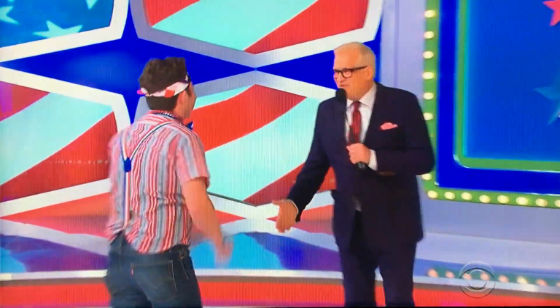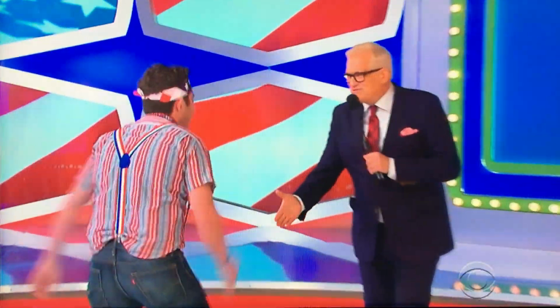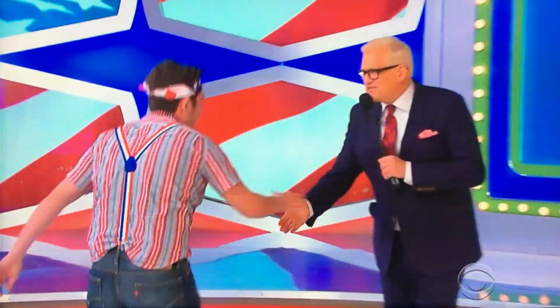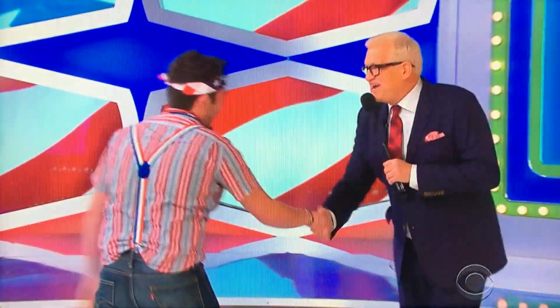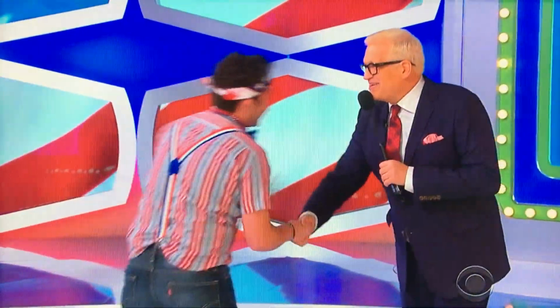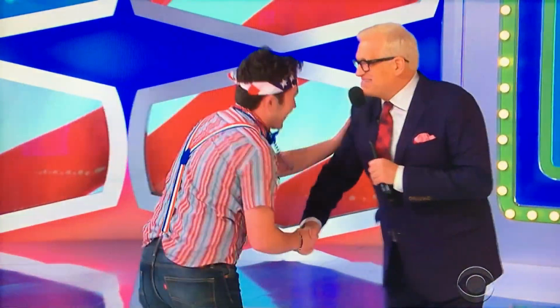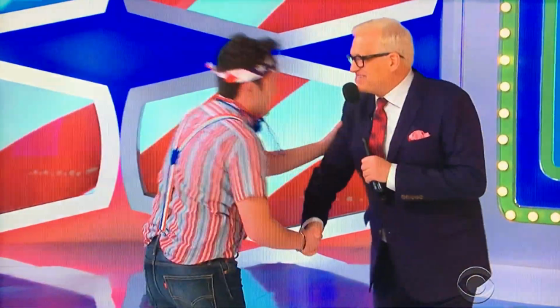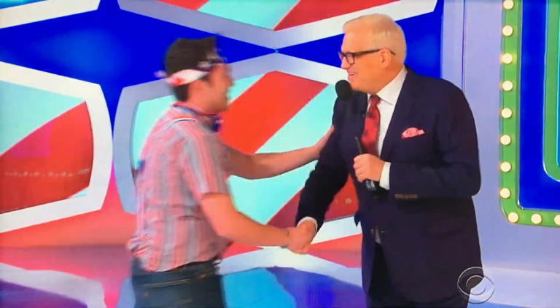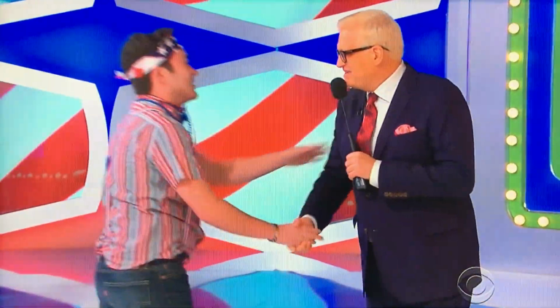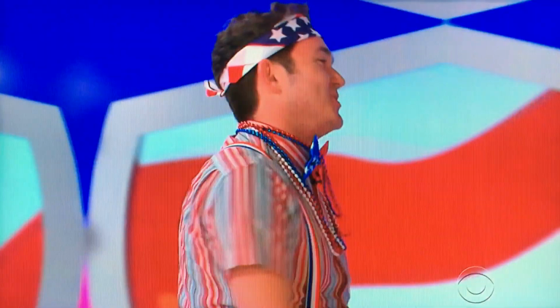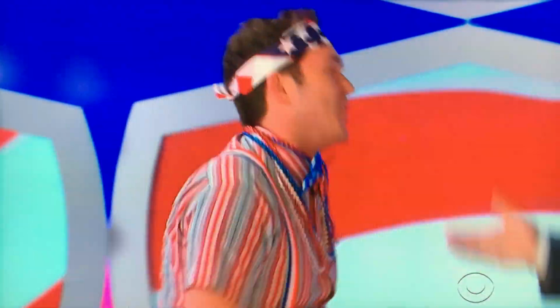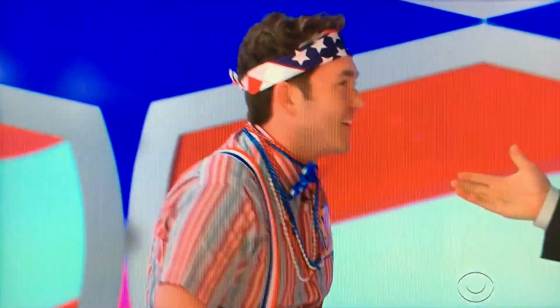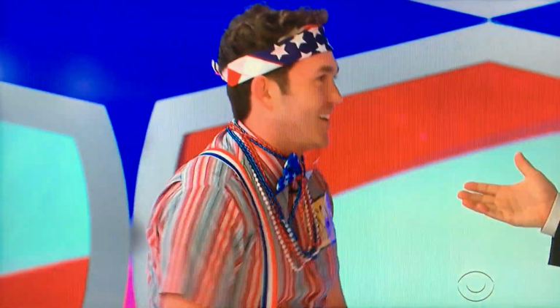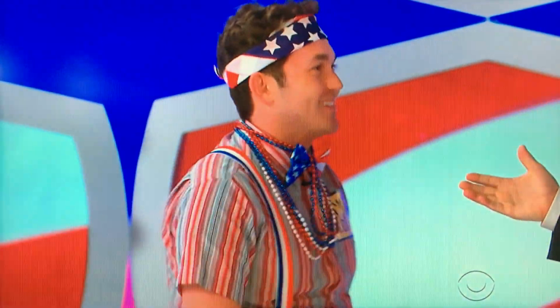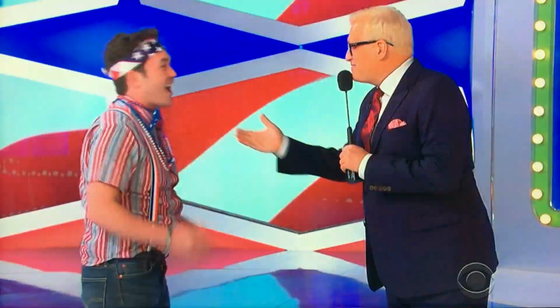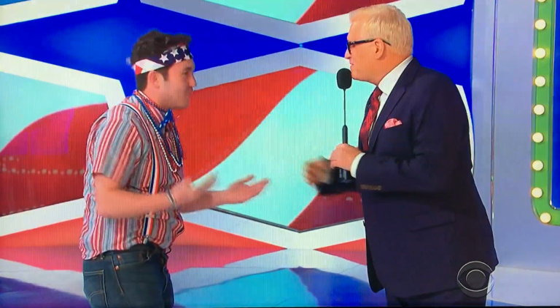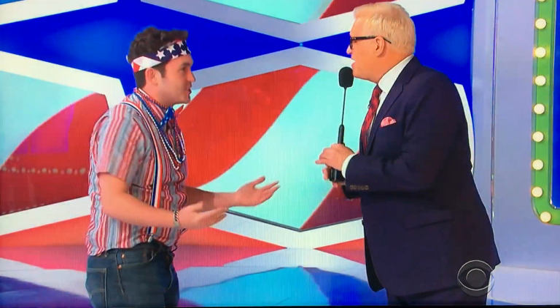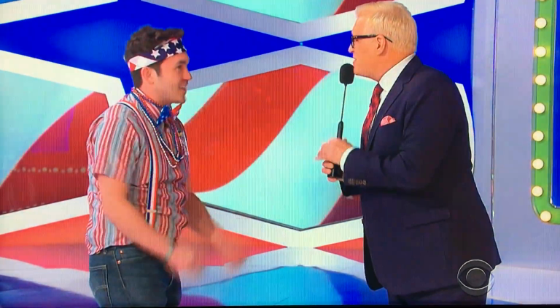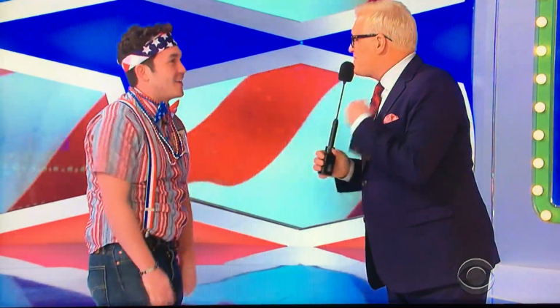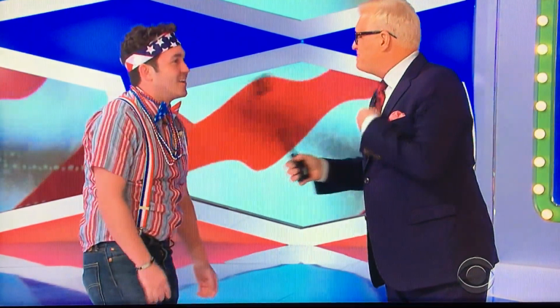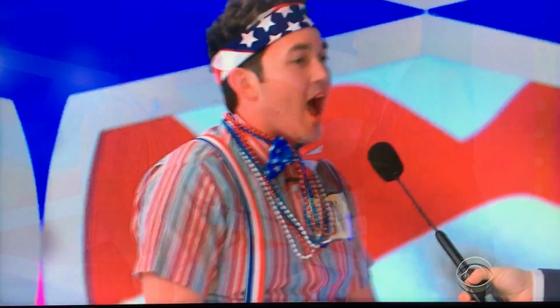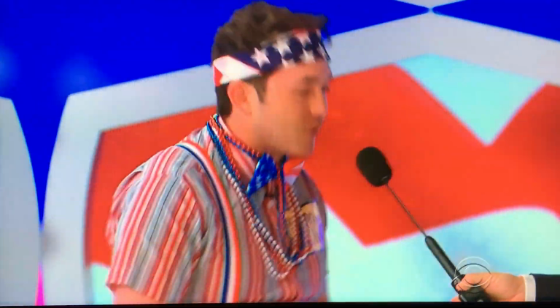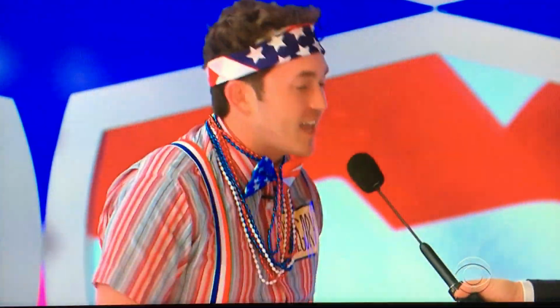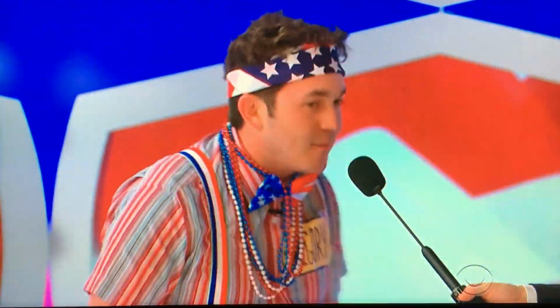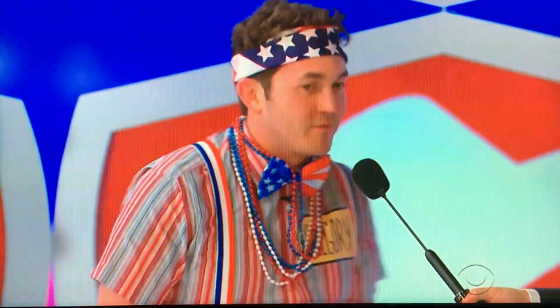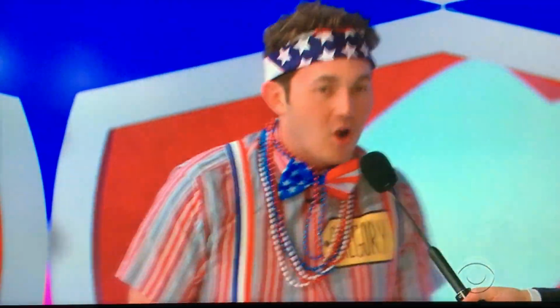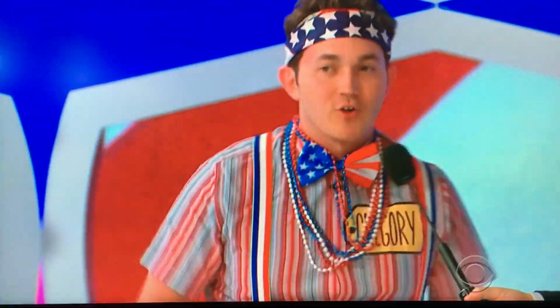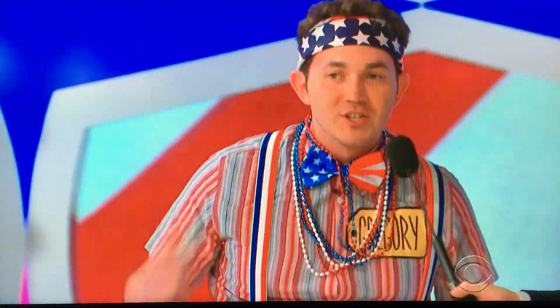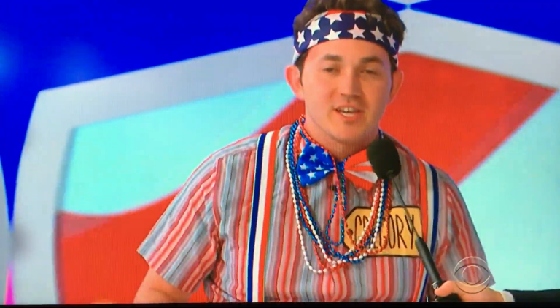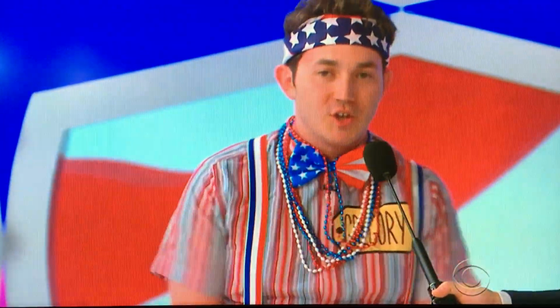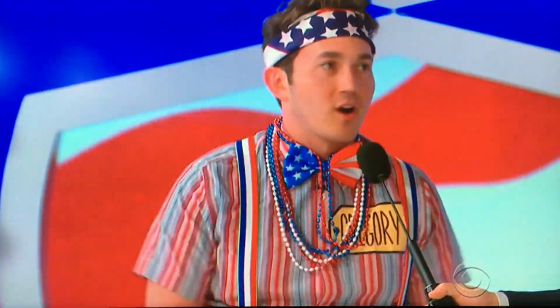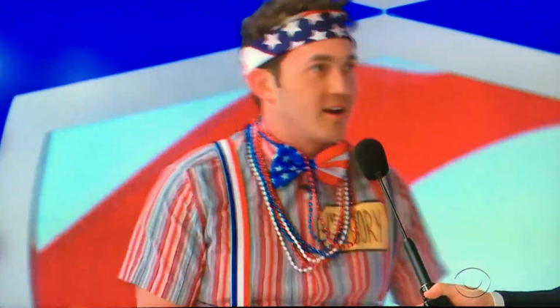Welcome to the show. Nice to see you. You look great, I love the outfit. Where are you from? I'm from Tampa, Florida — originally a New Yorker.